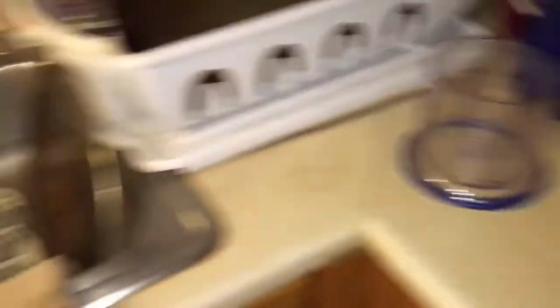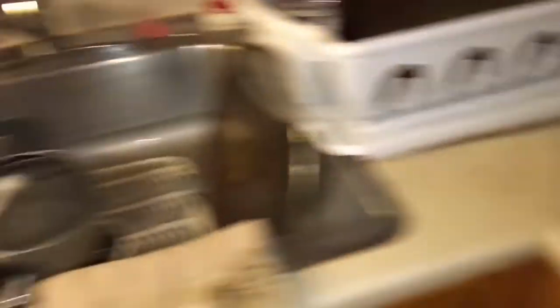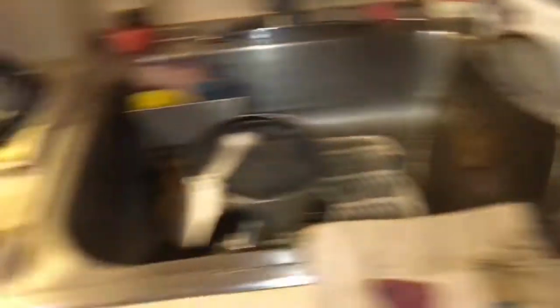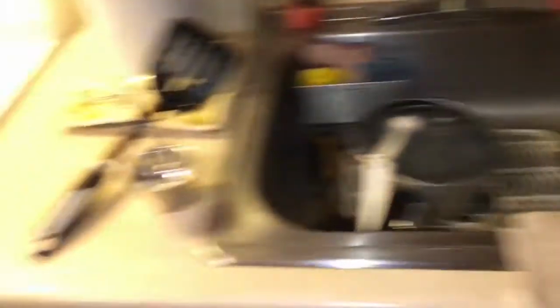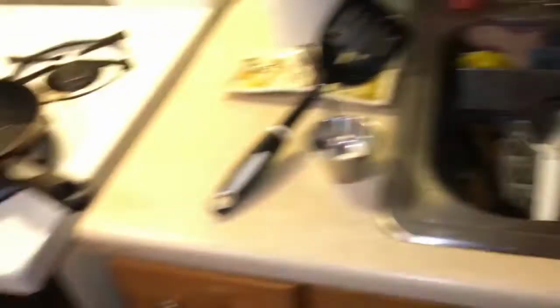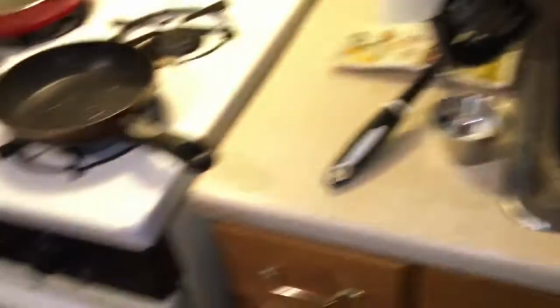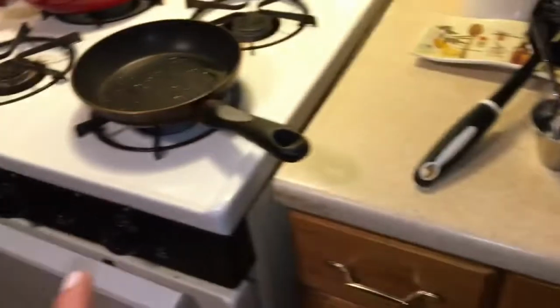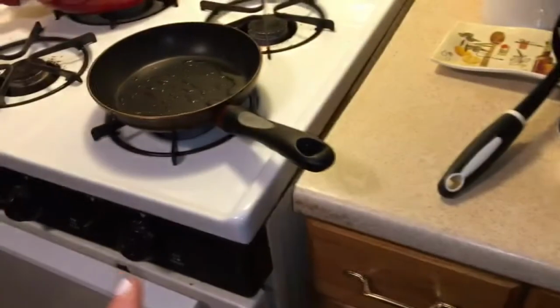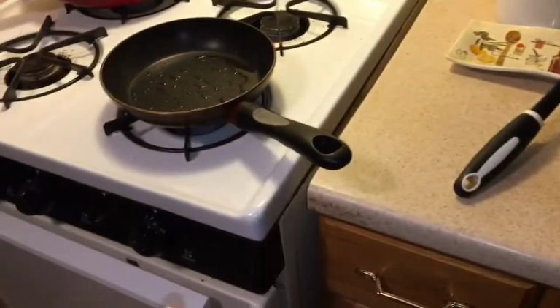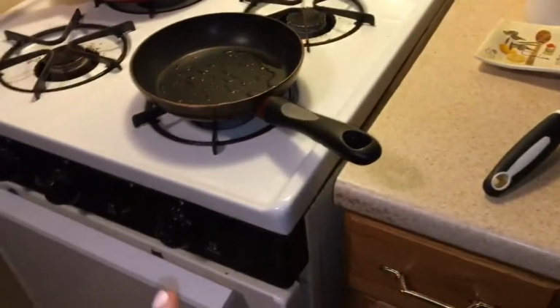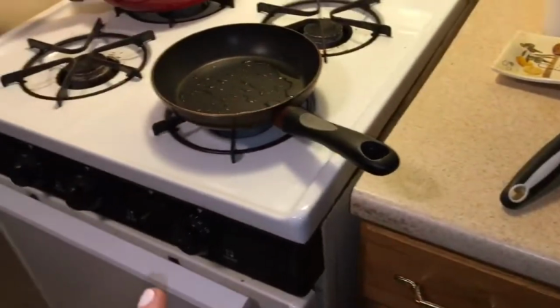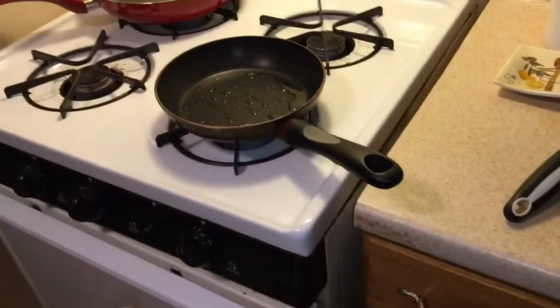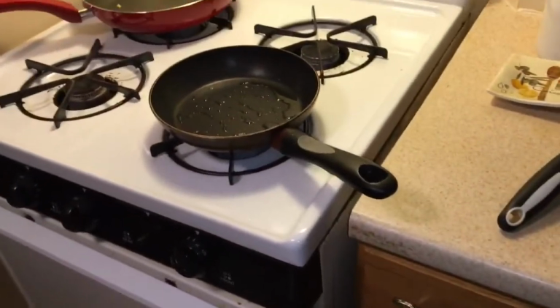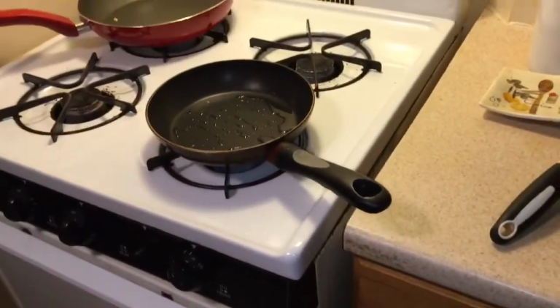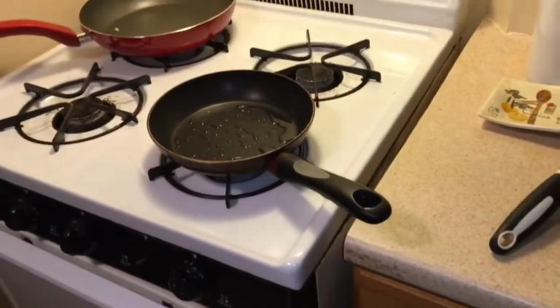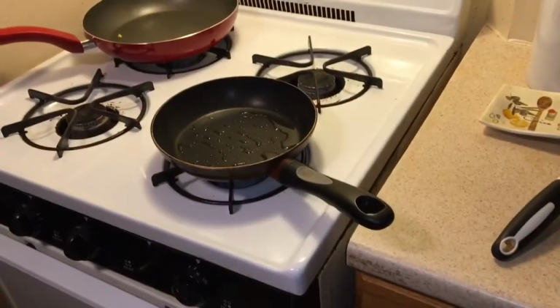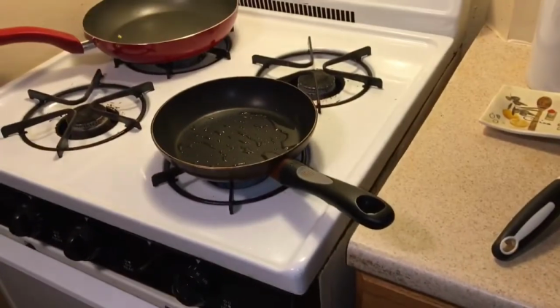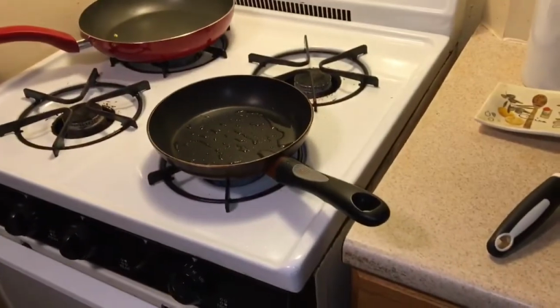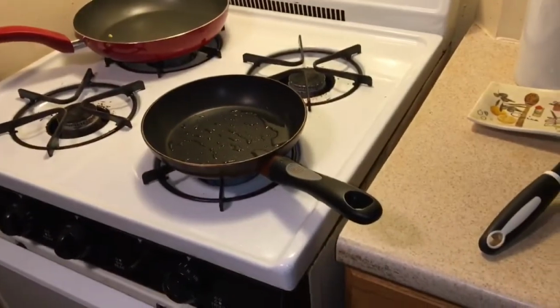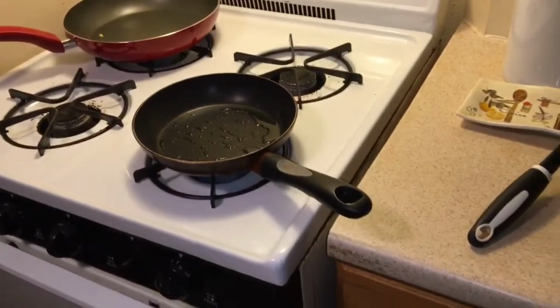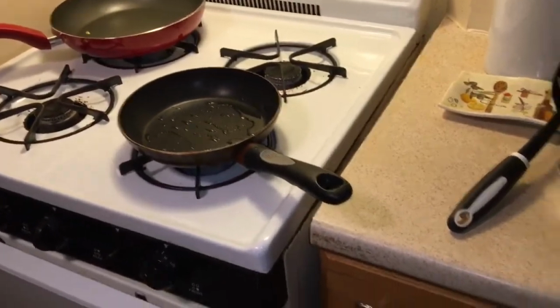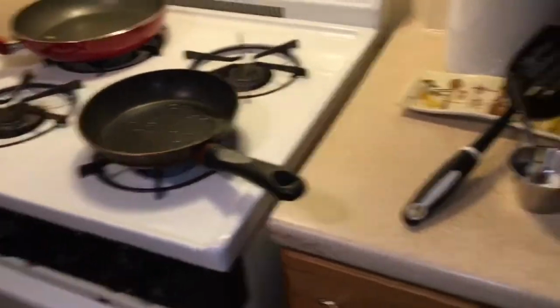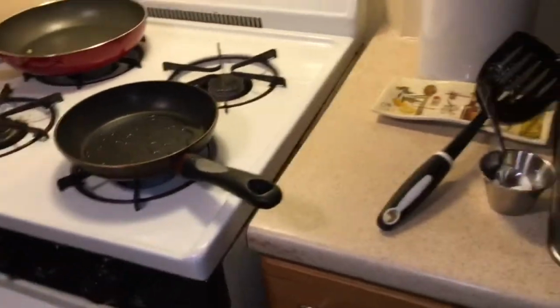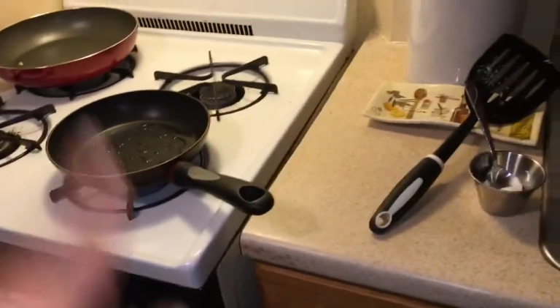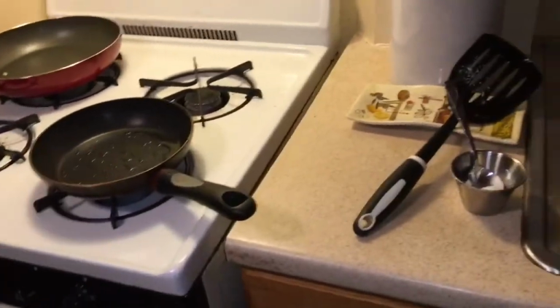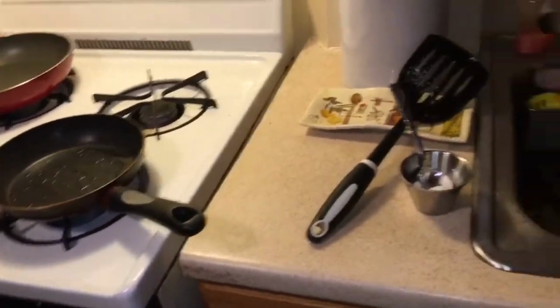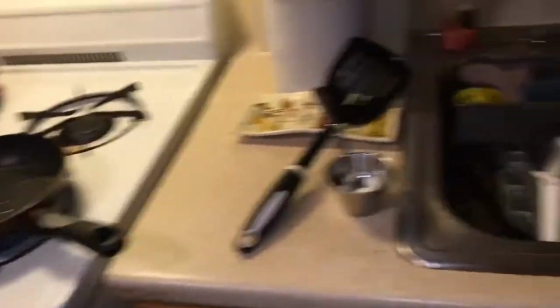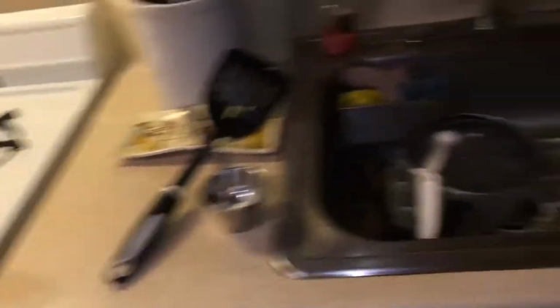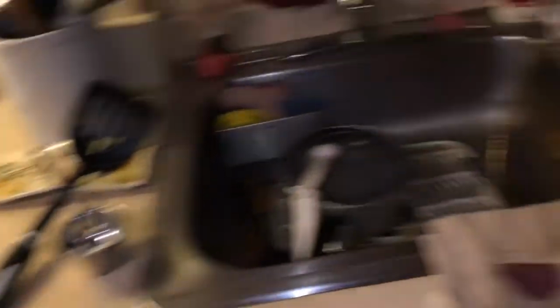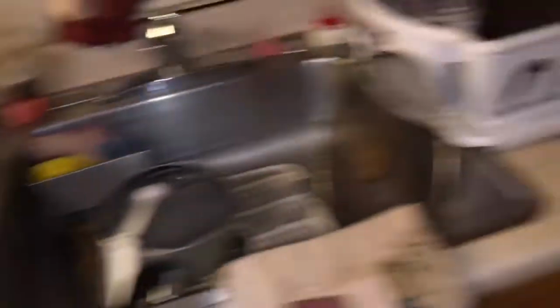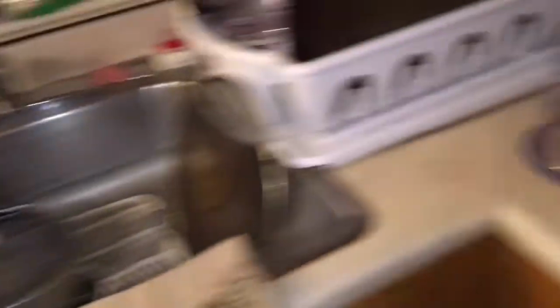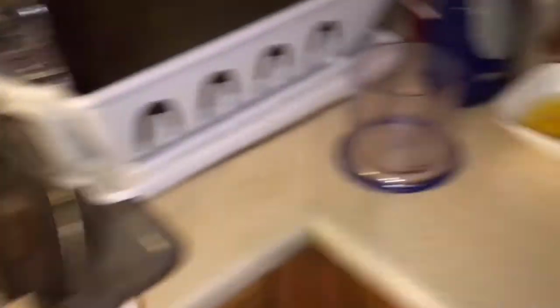I also have a pan heating up over here. It's over low-medium heat with a little bit of coconut oil in it.